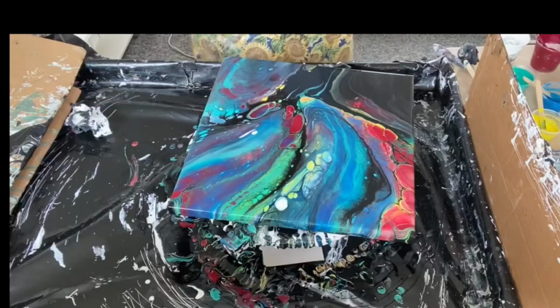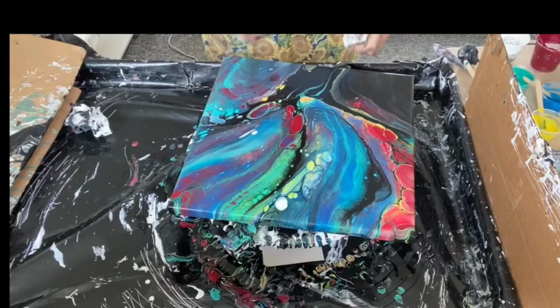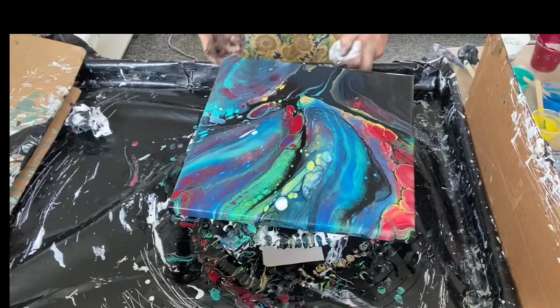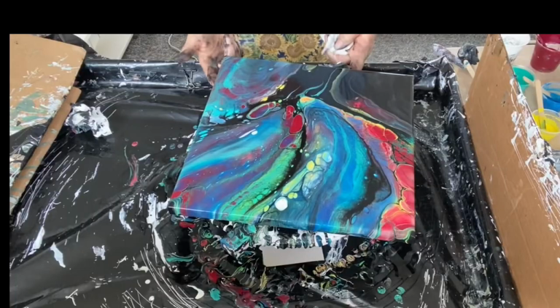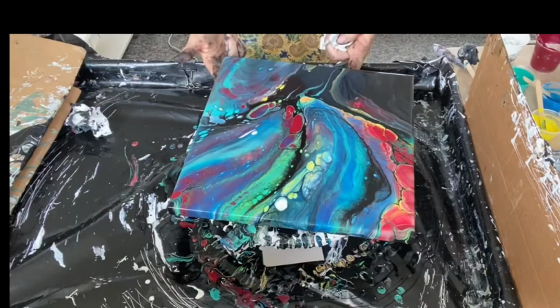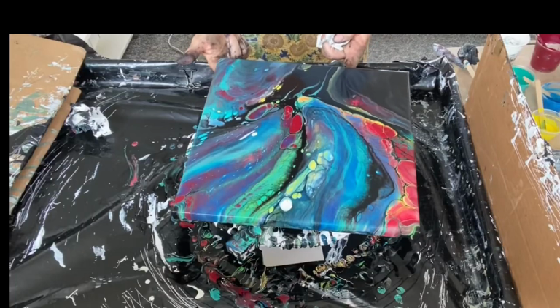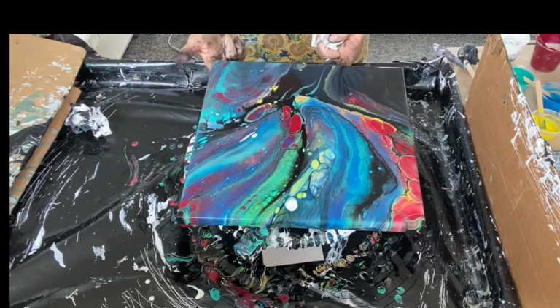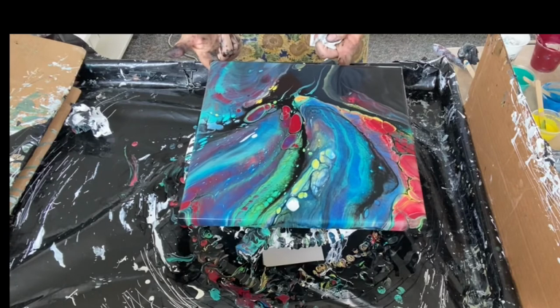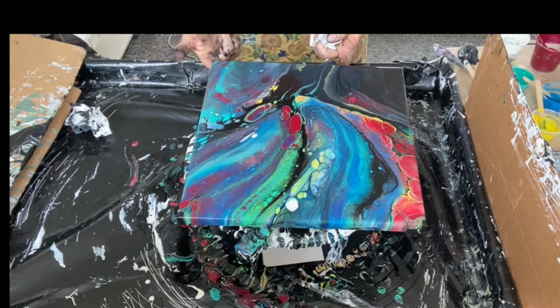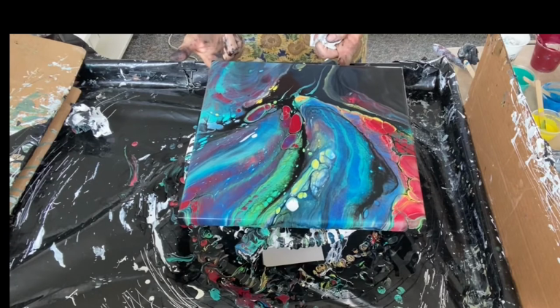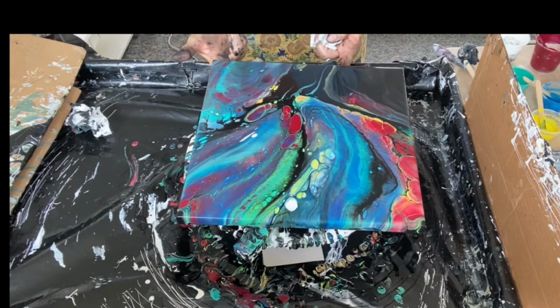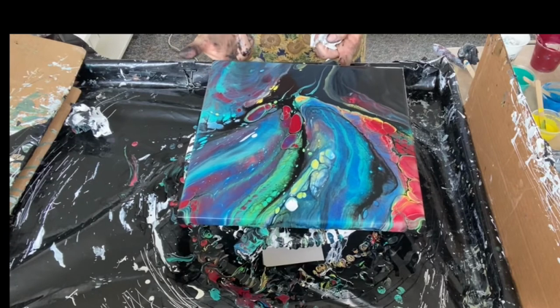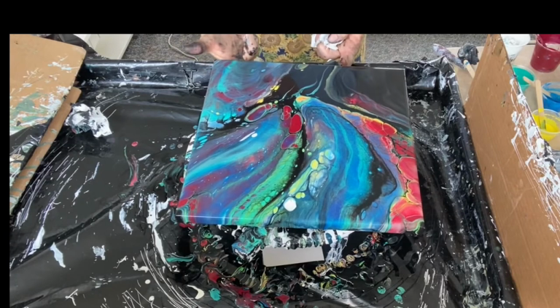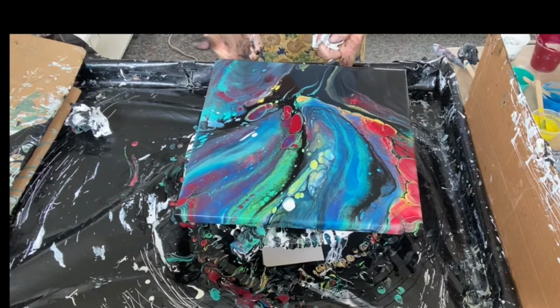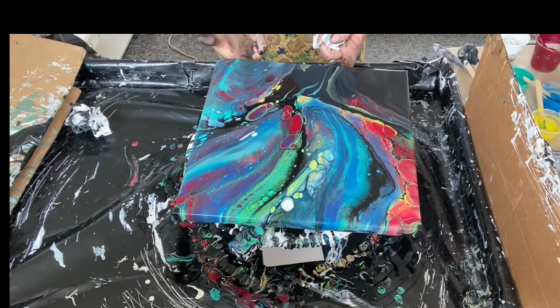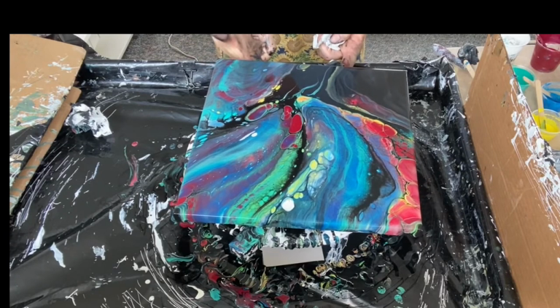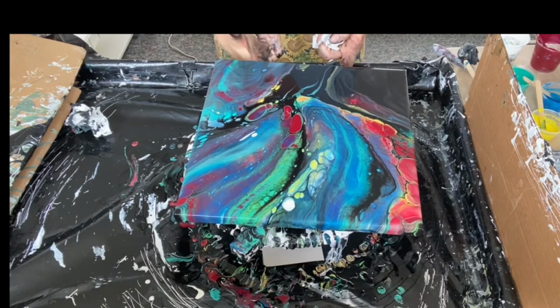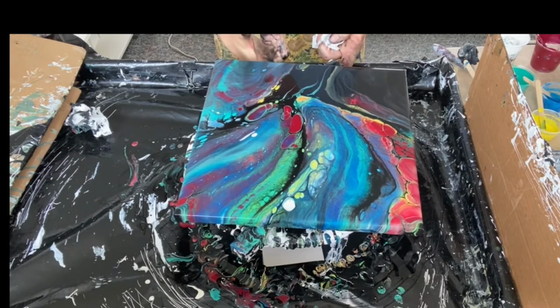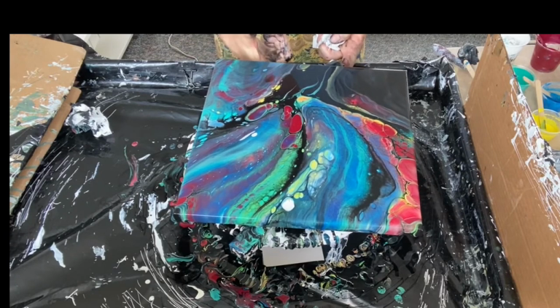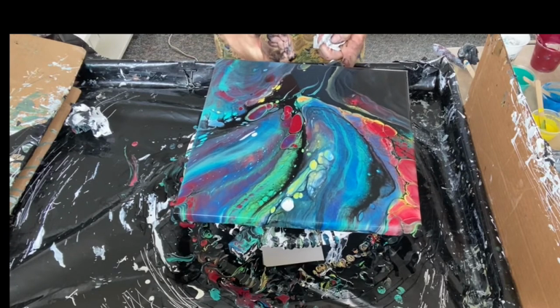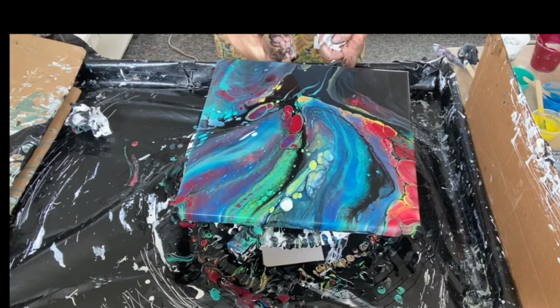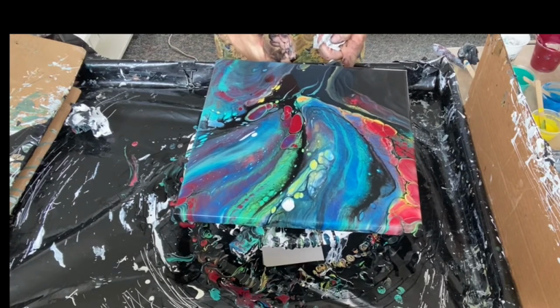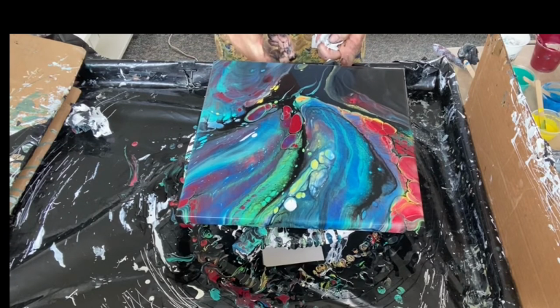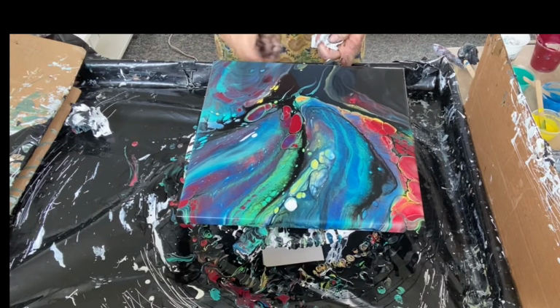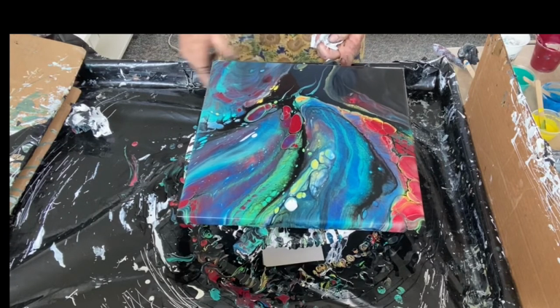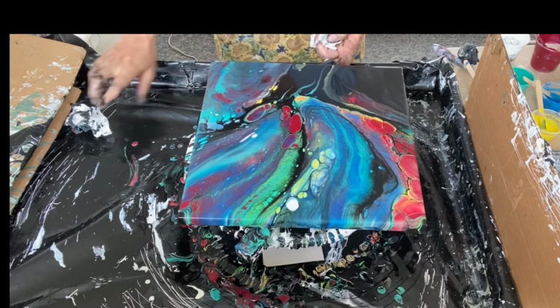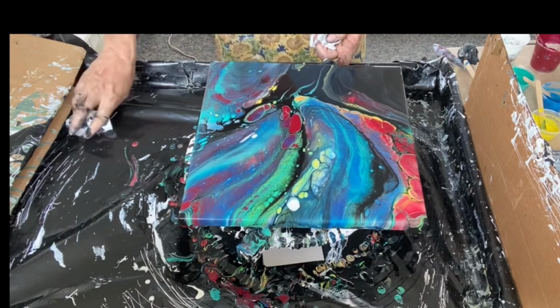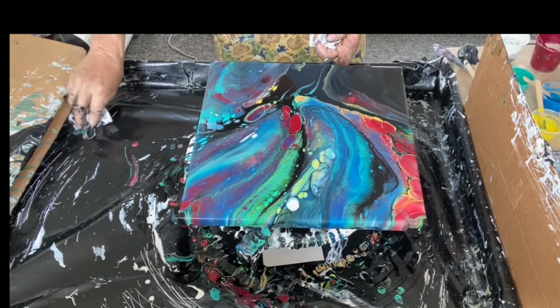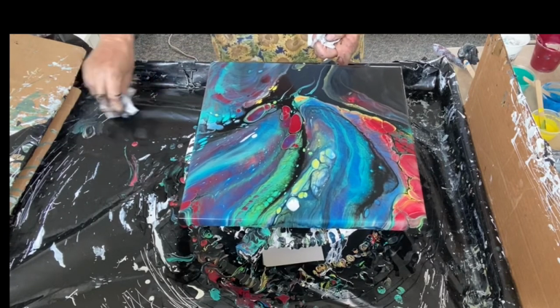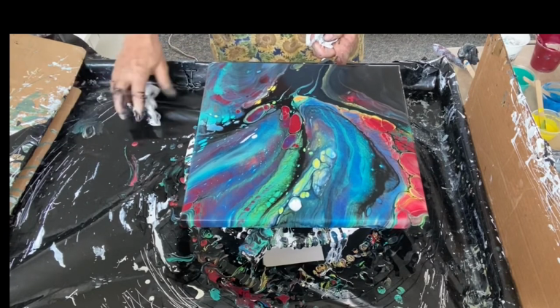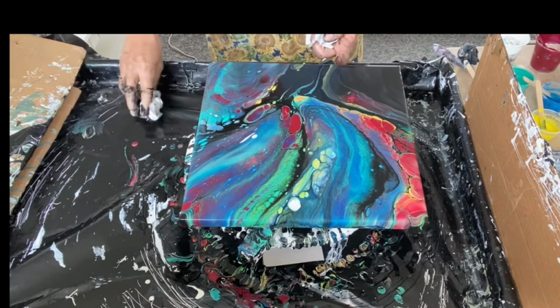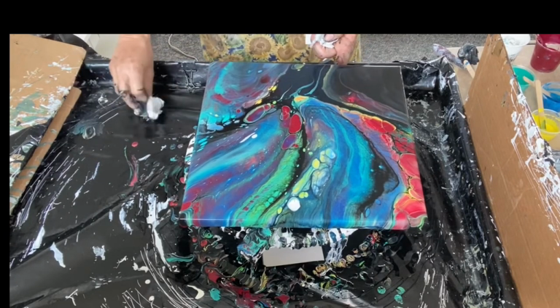Through here all I'm doing is cleaning up my sides and edges so the paint stops pulling, and I'm going to skip ahead.